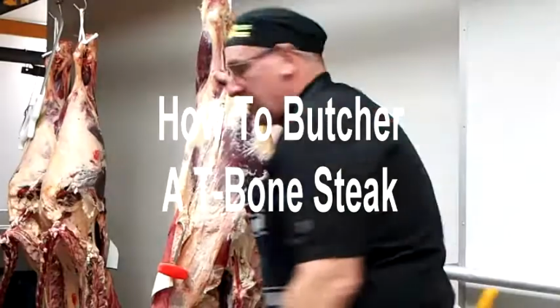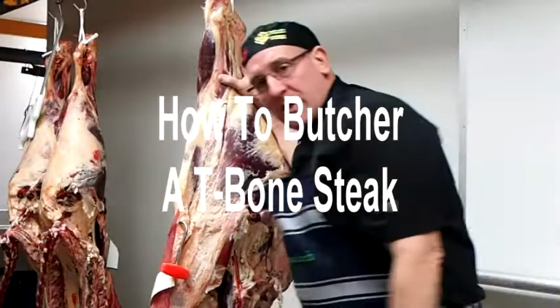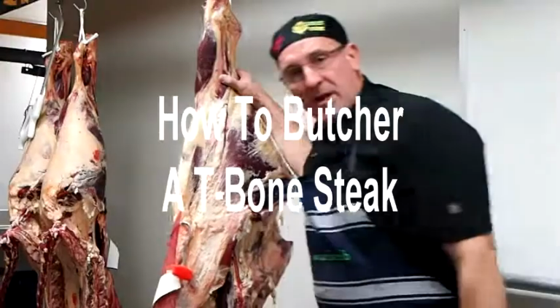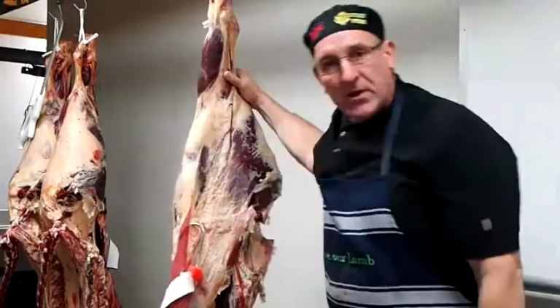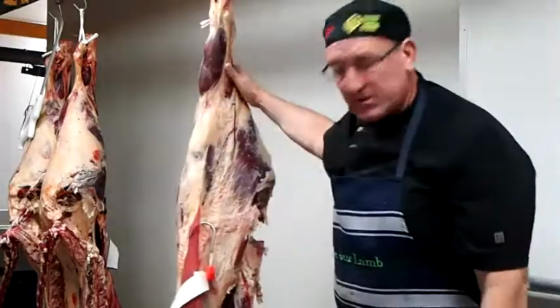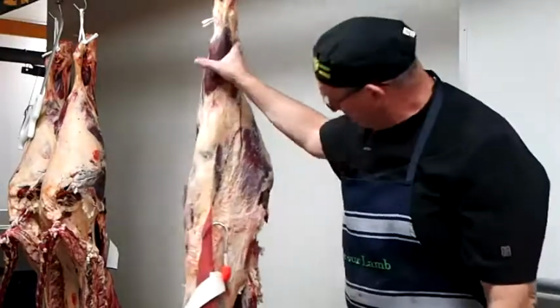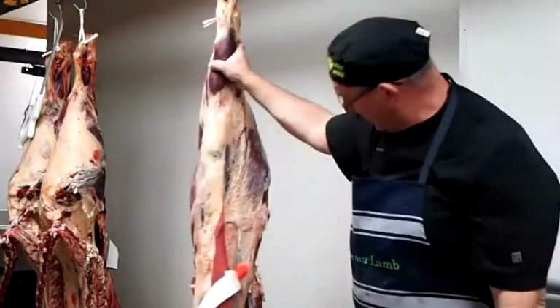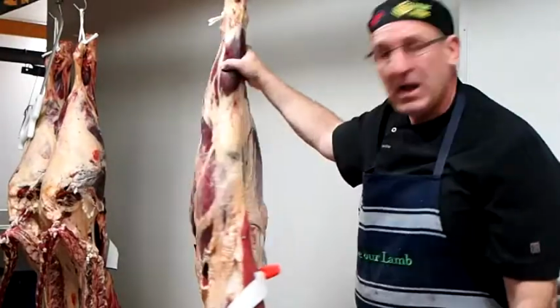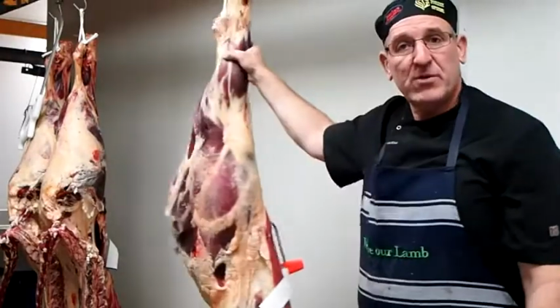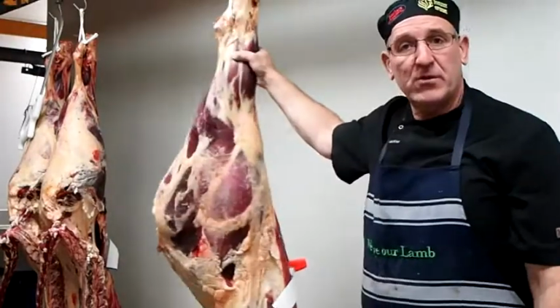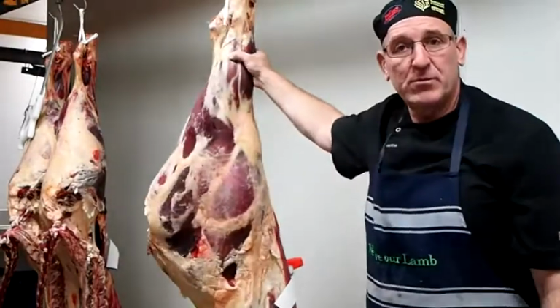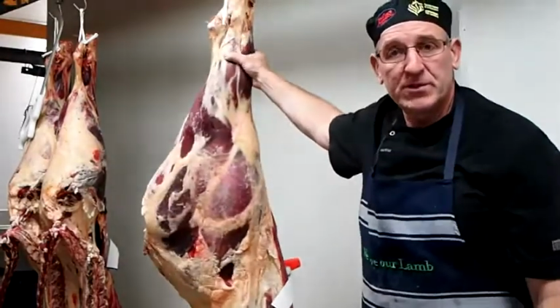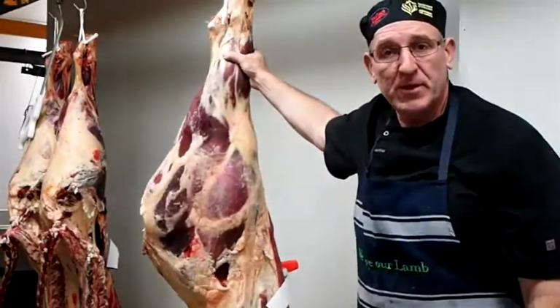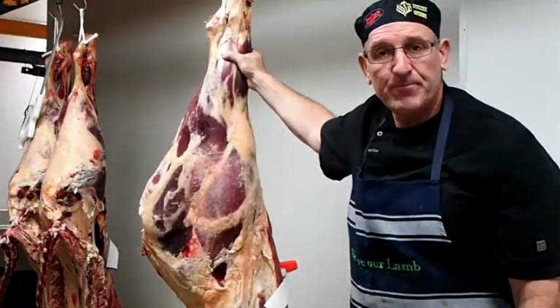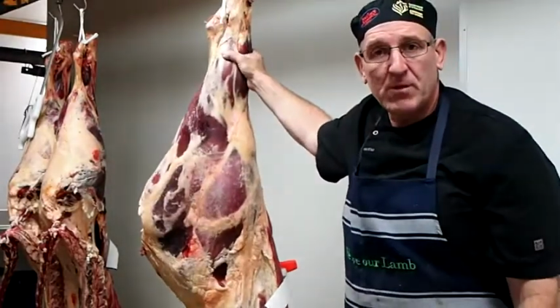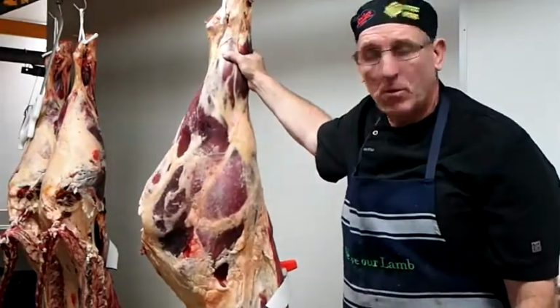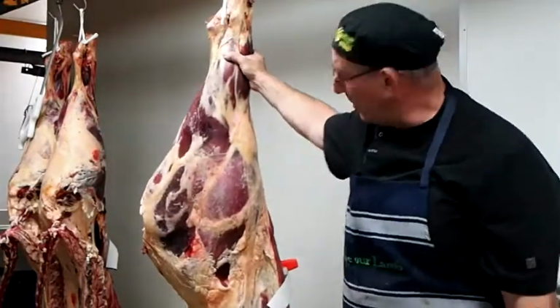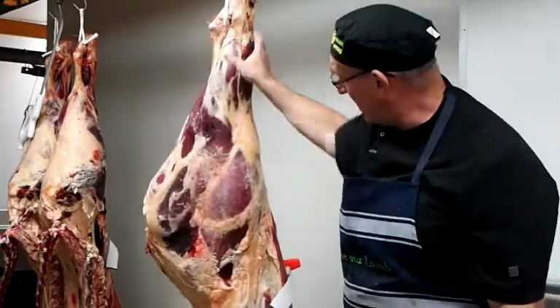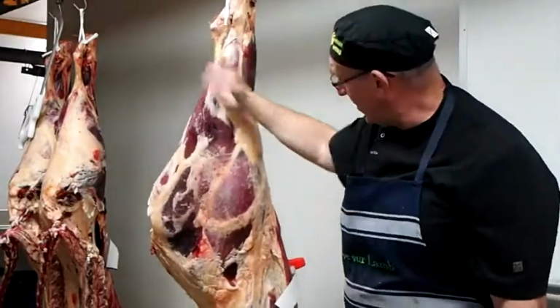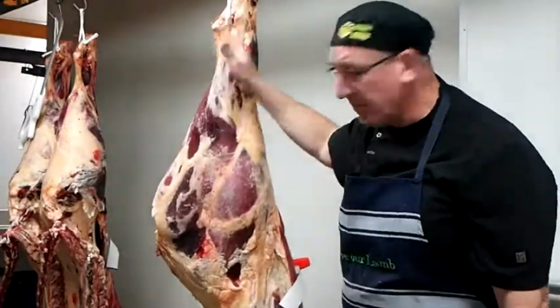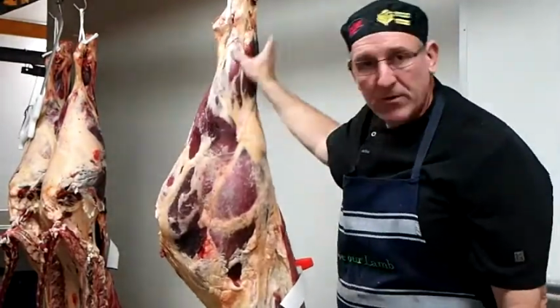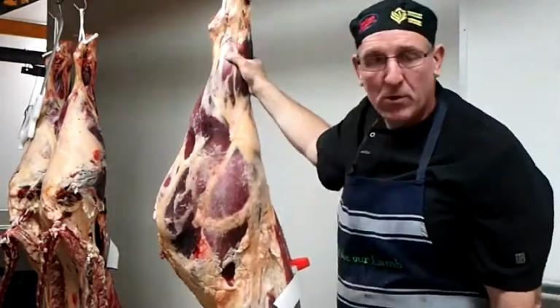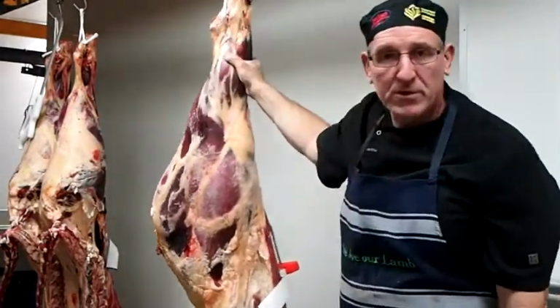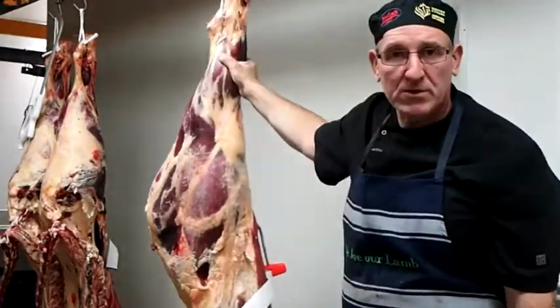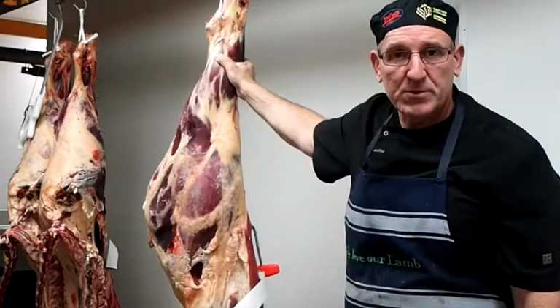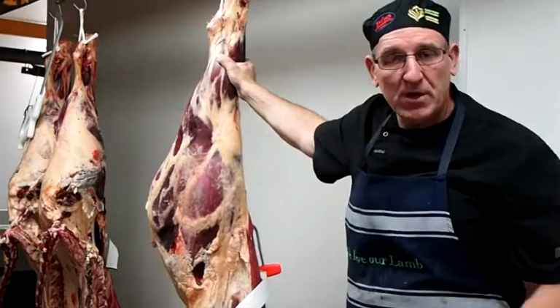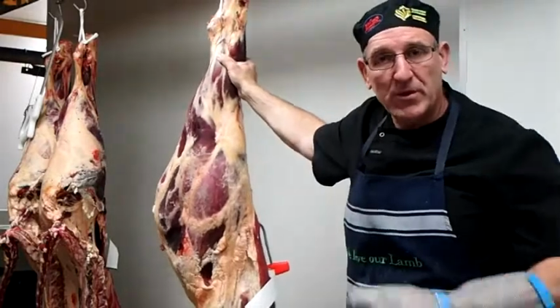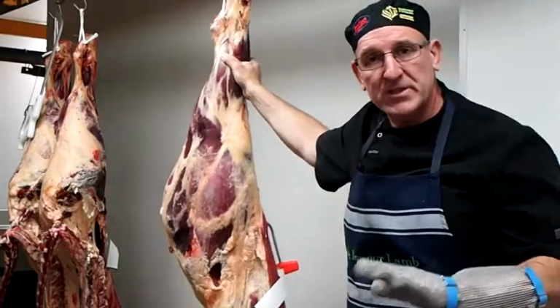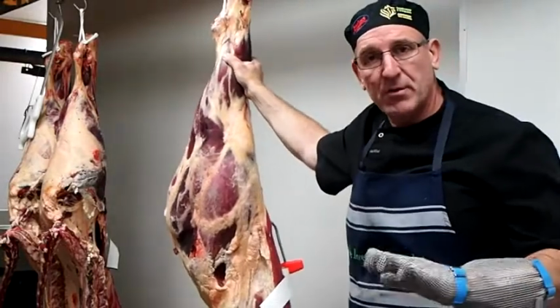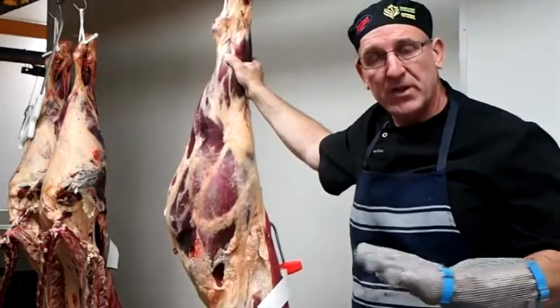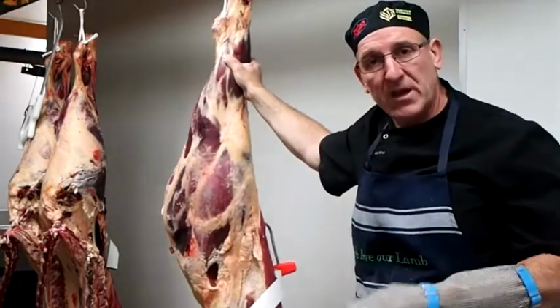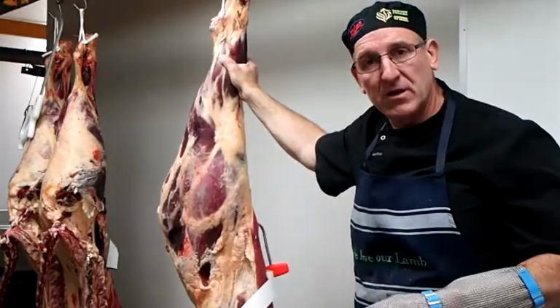How you going folks, Trevor Hill from Bruce's Mate. What we're doing today is bringing up a few forequarters. I'll just be showing you where the cuts come off and the cutting lines.